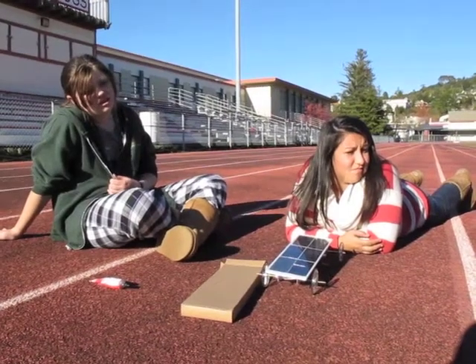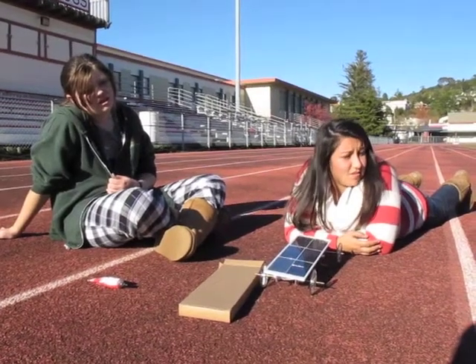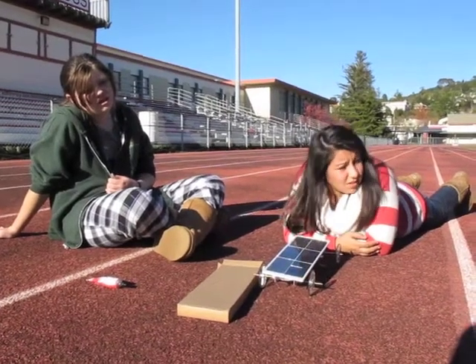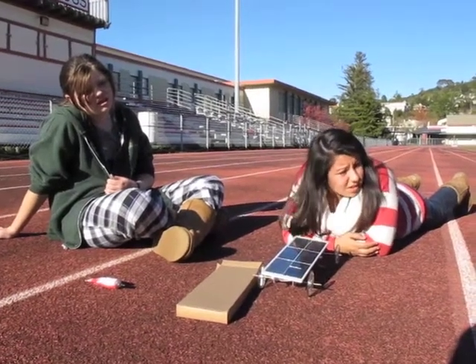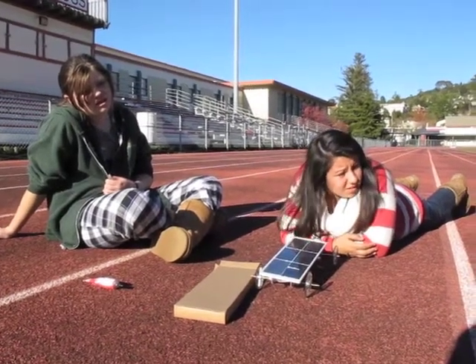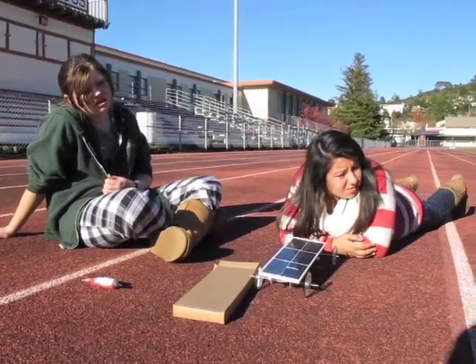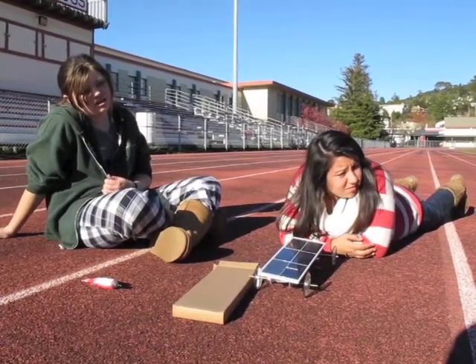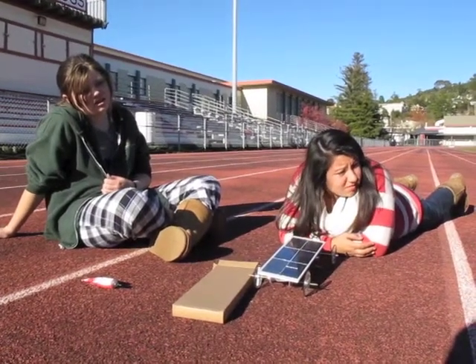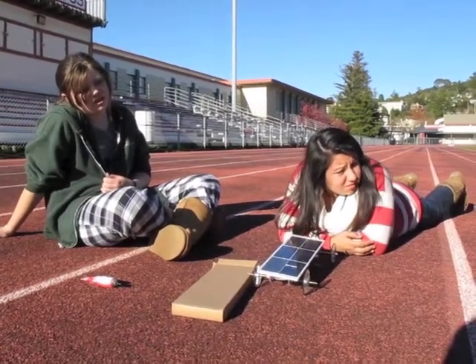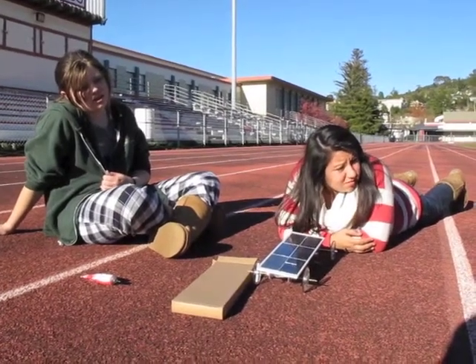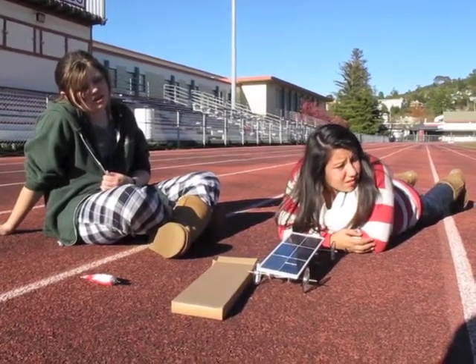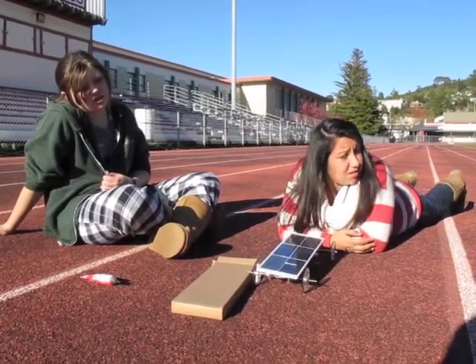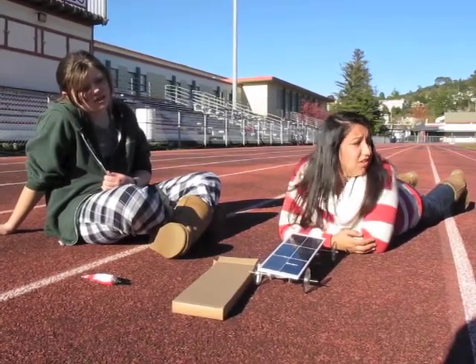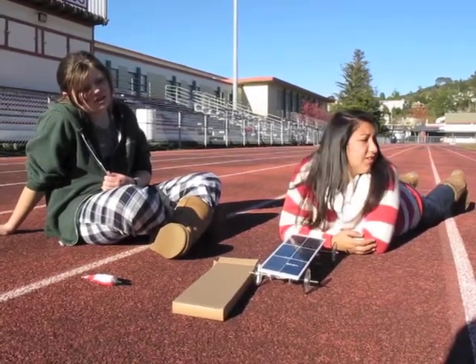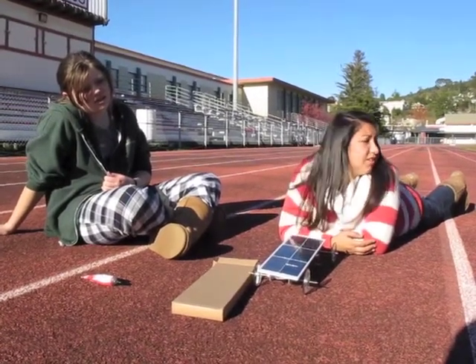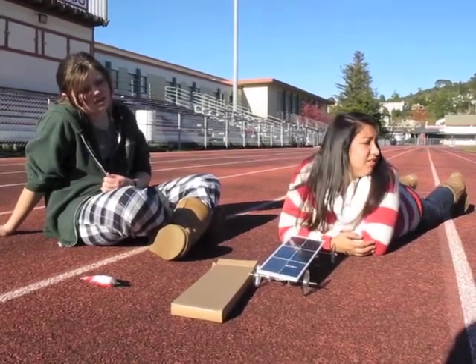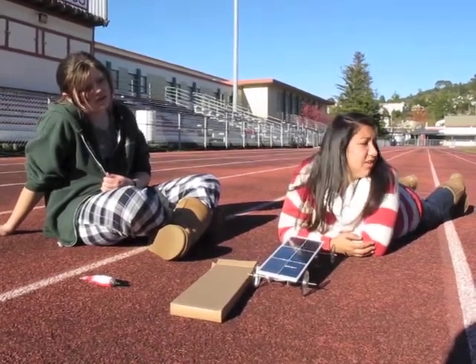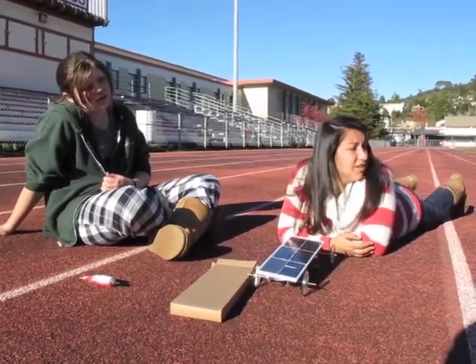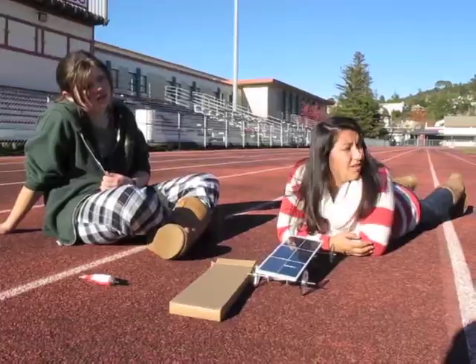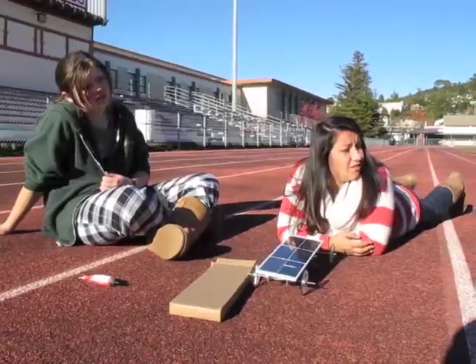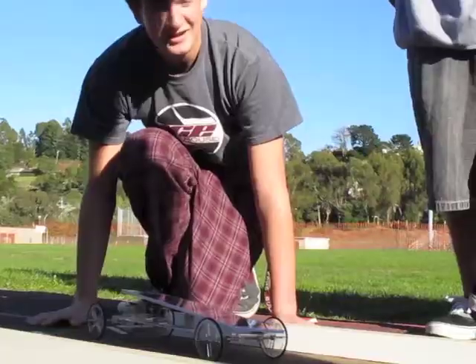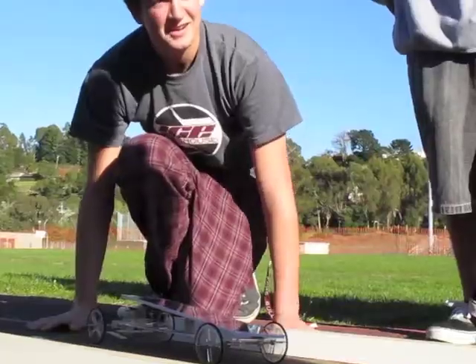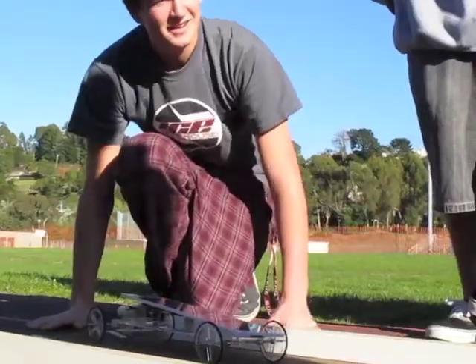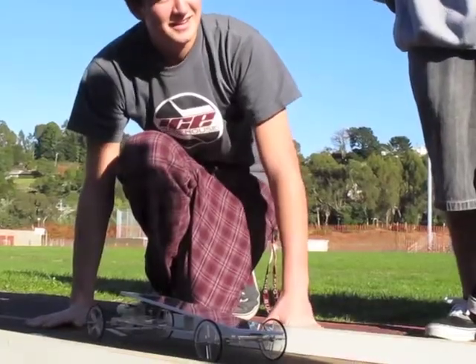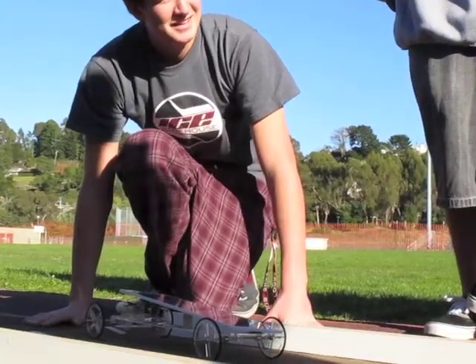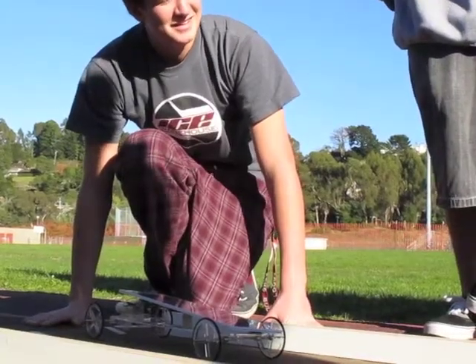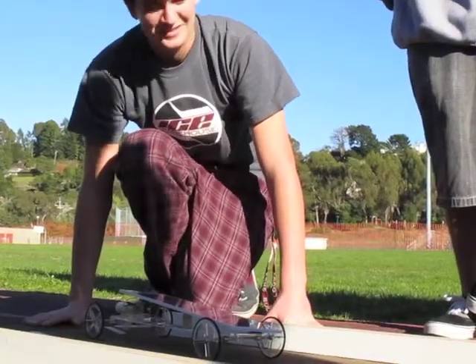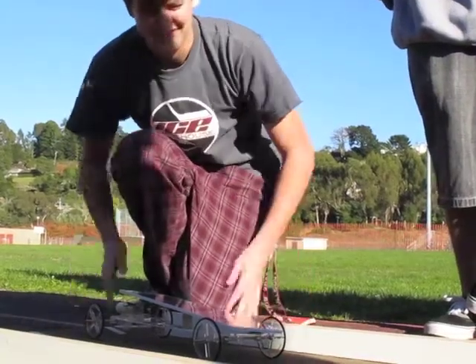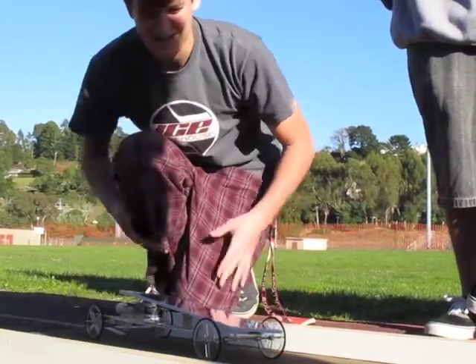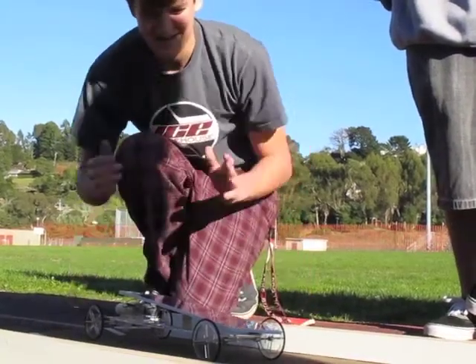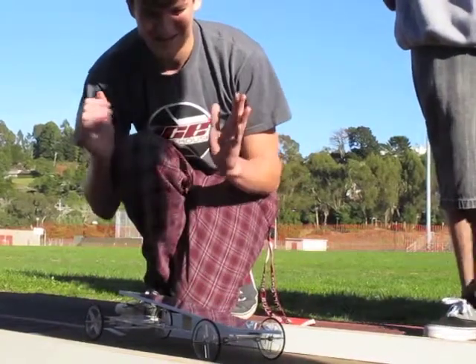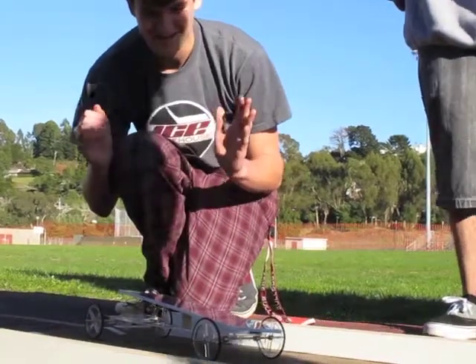Is it connected? It doesn't look connected. Are we ready? On your mark, get set, go!